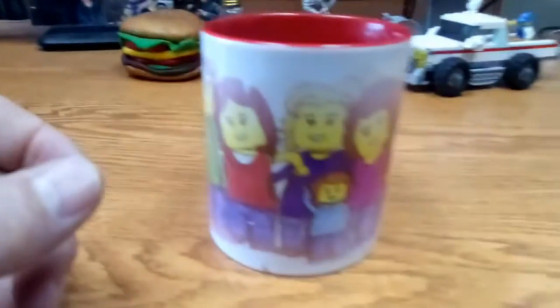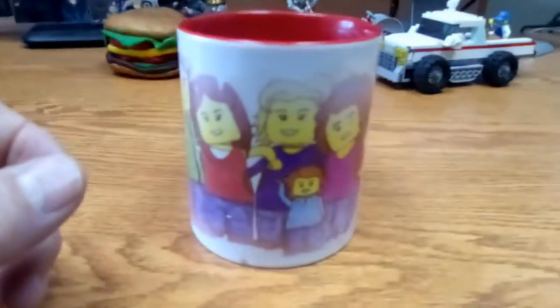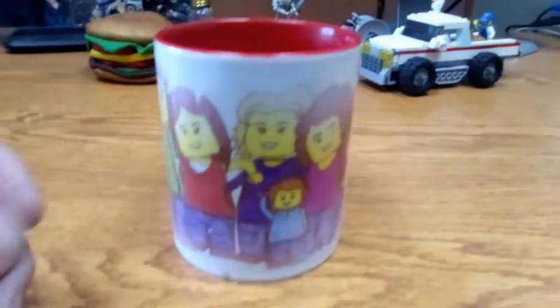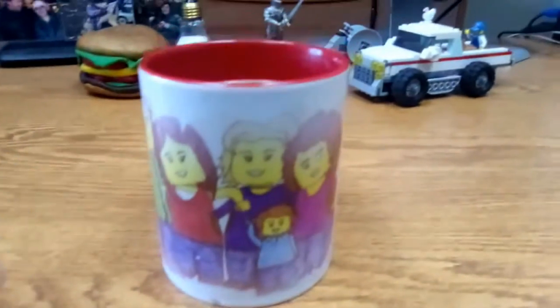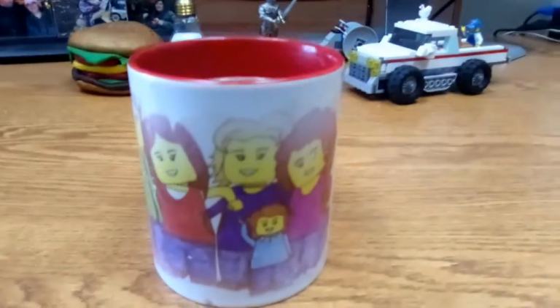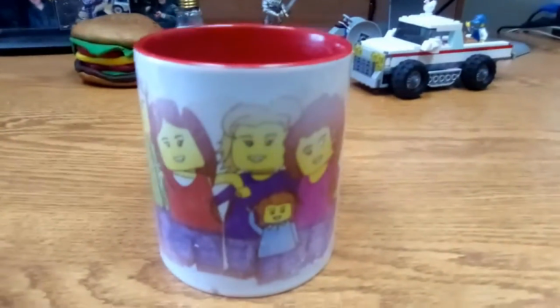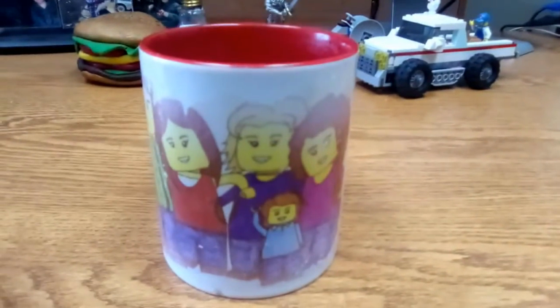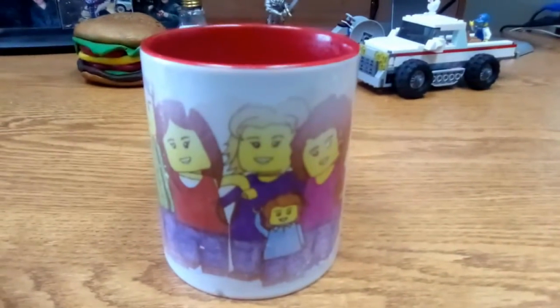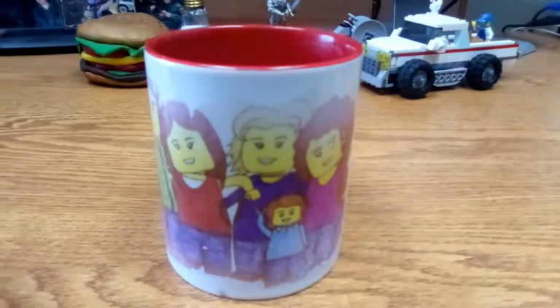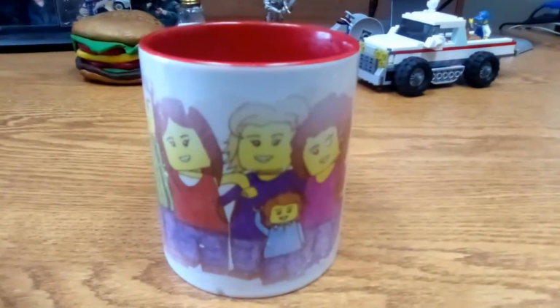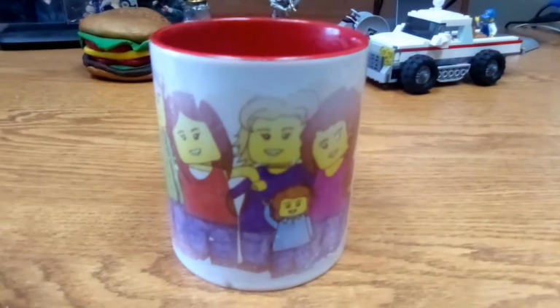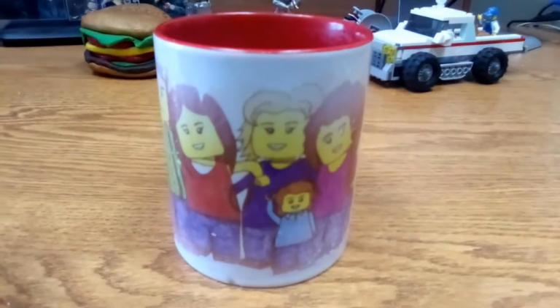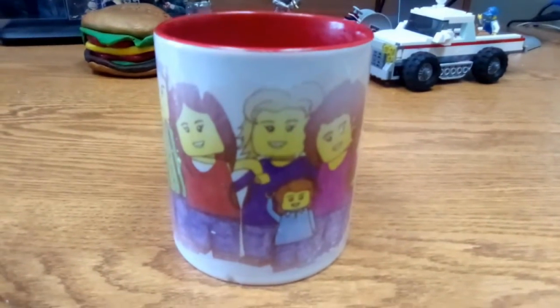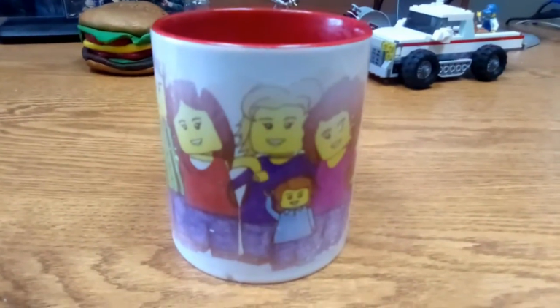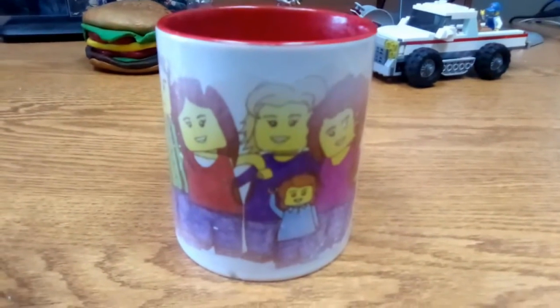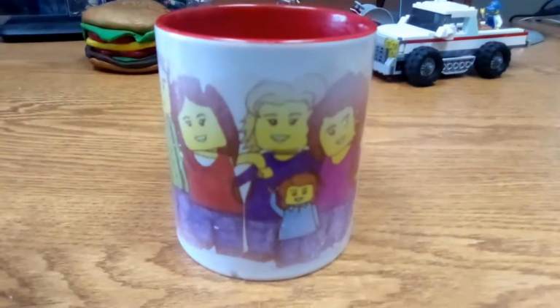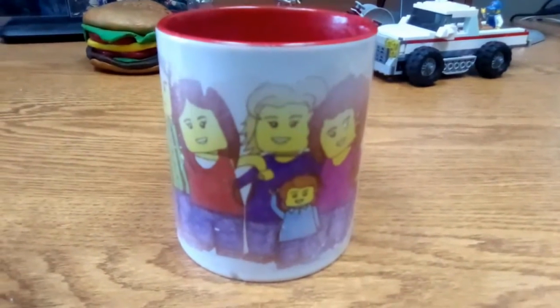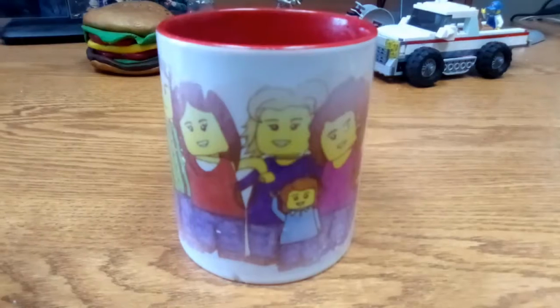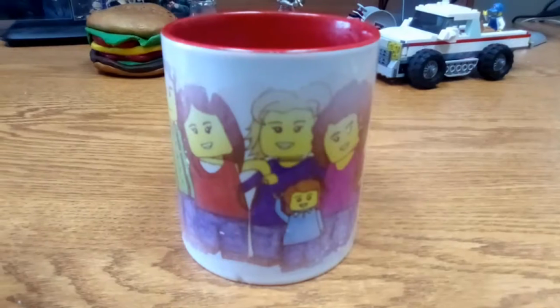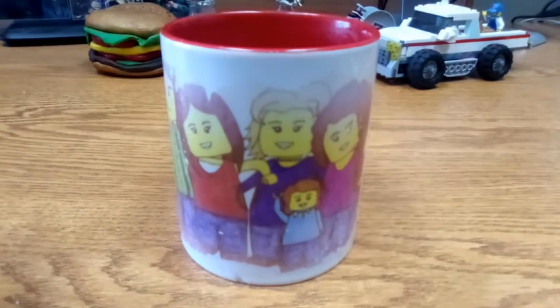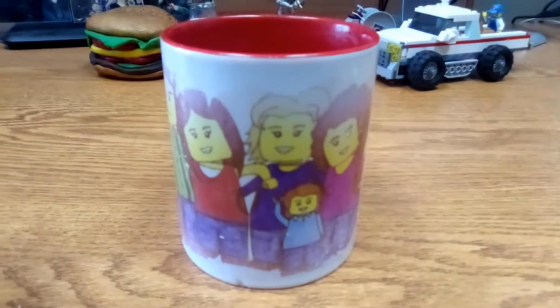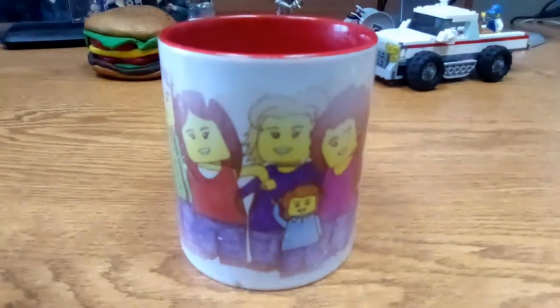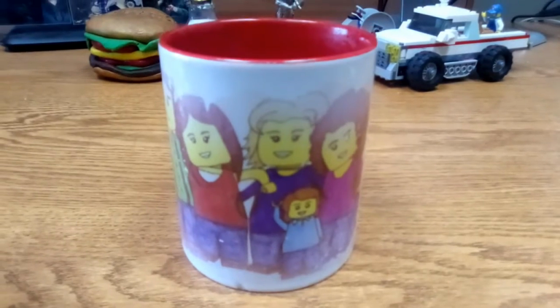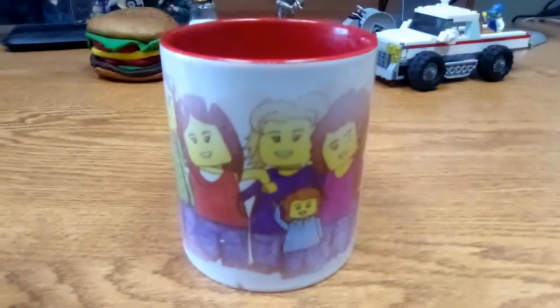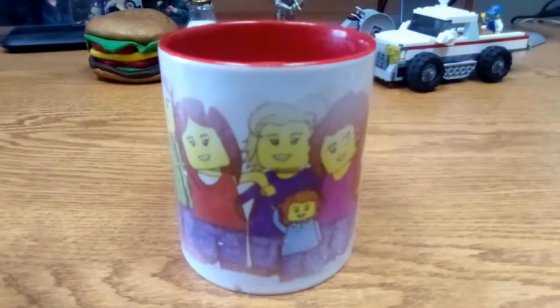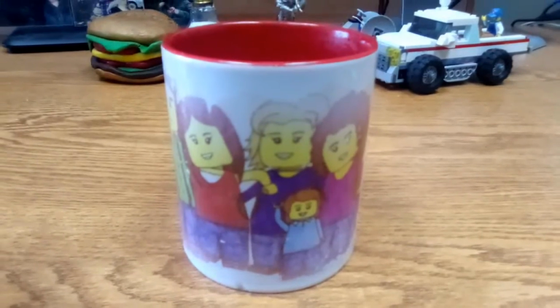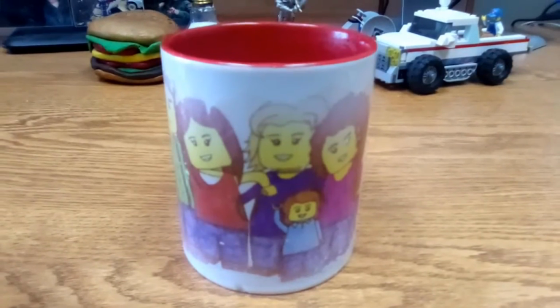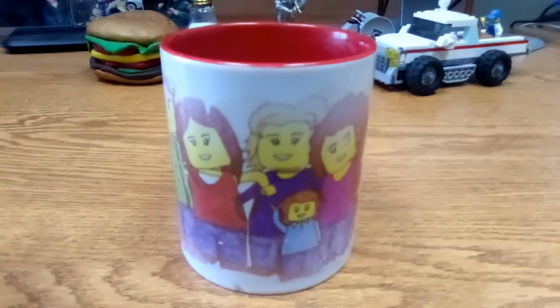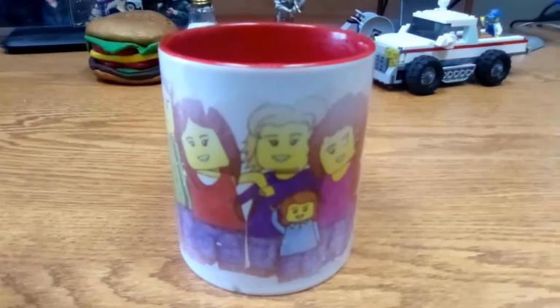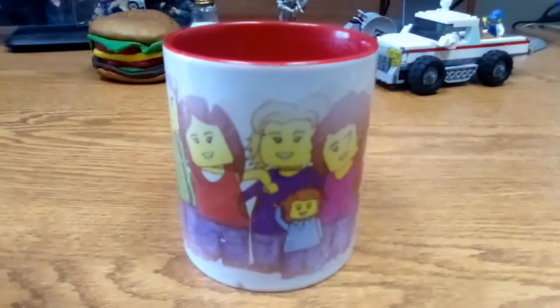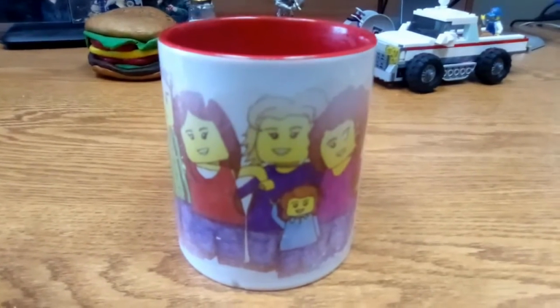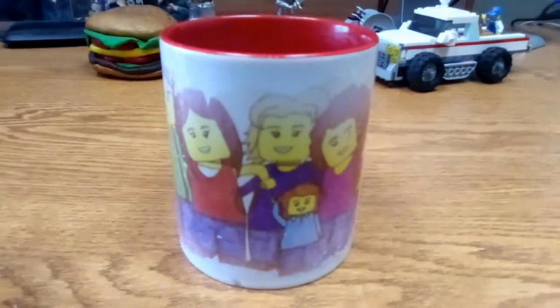There's the coffee cup and I guess that's the end of this video. God bless y'all. See you next time.